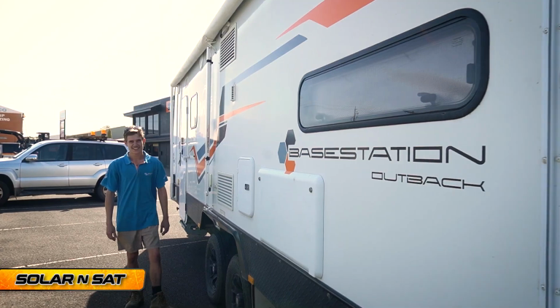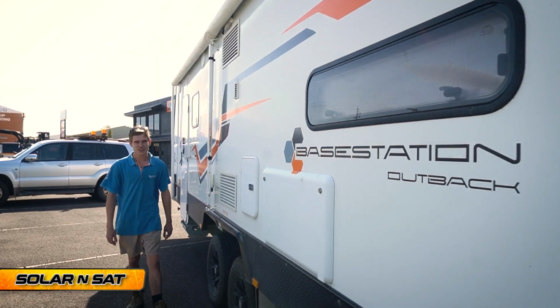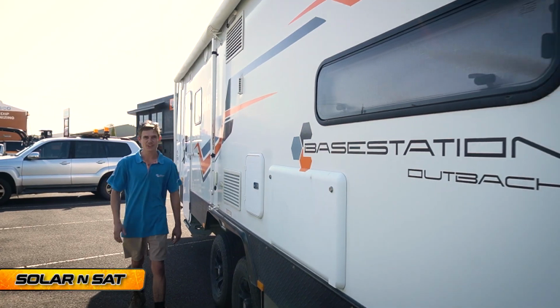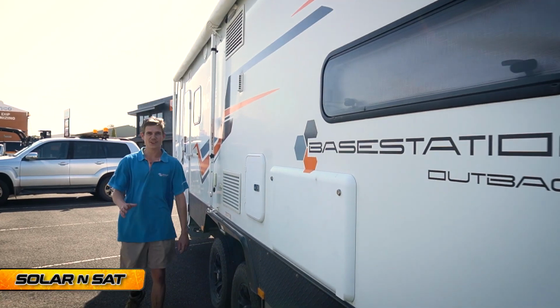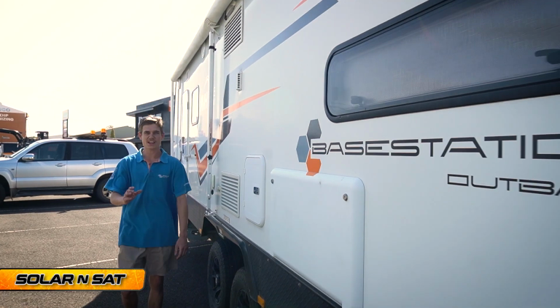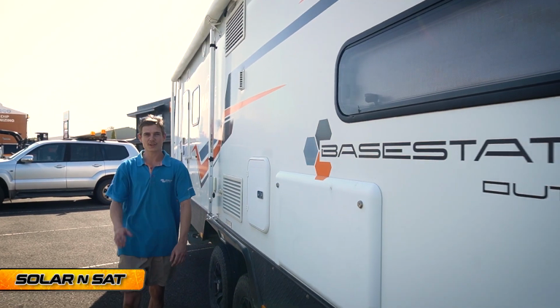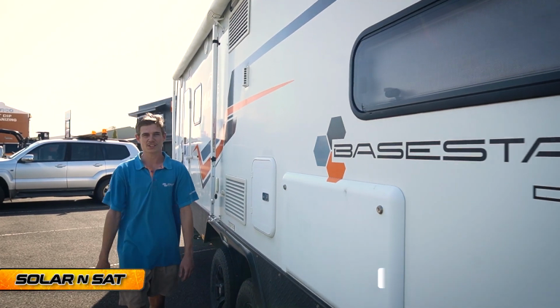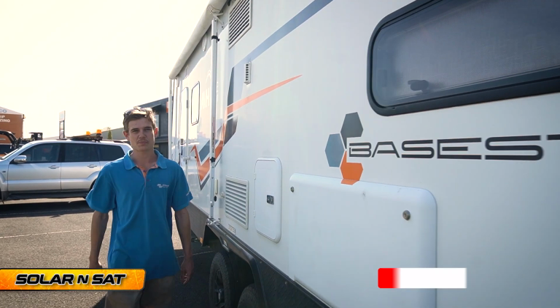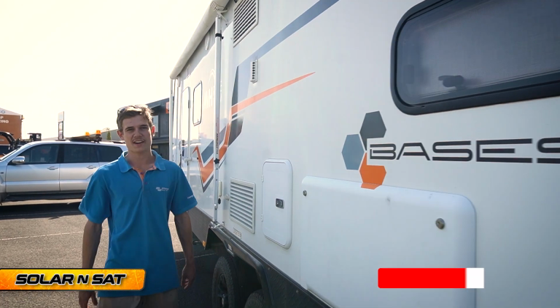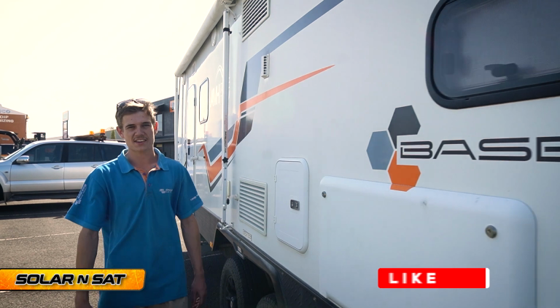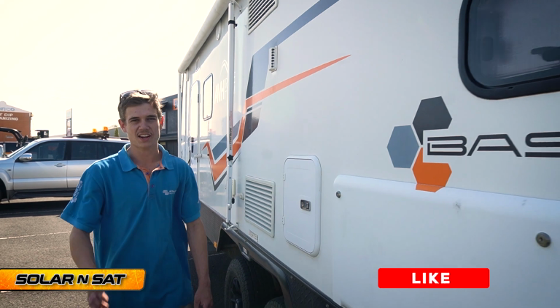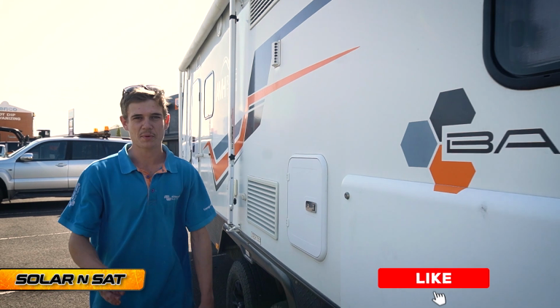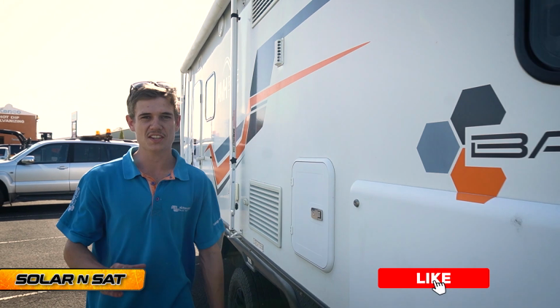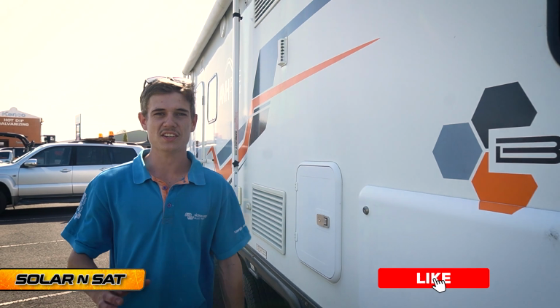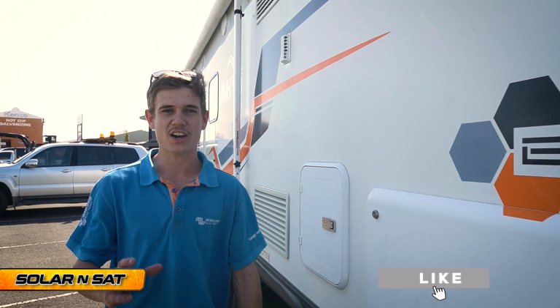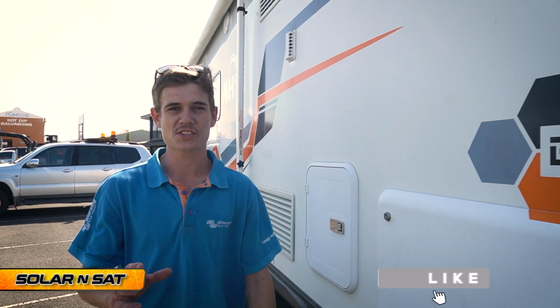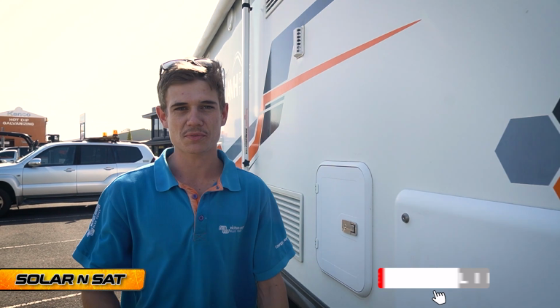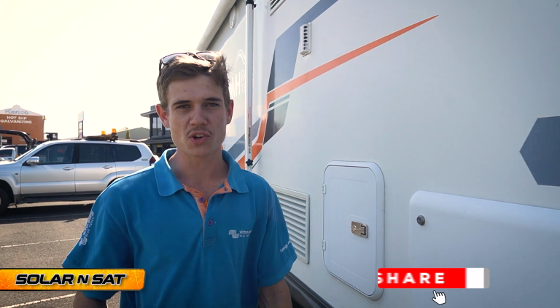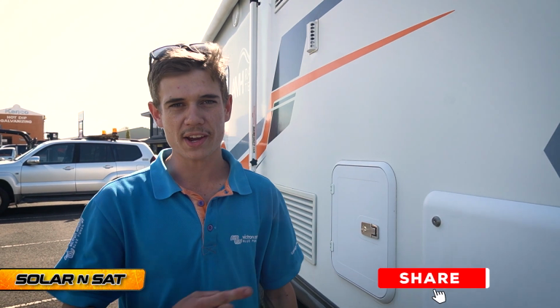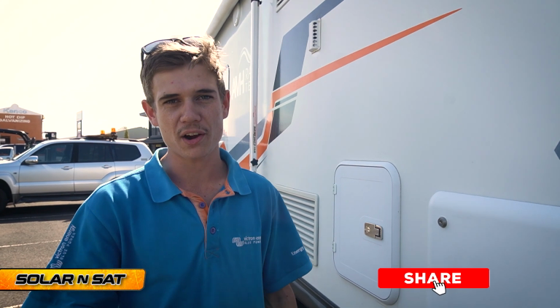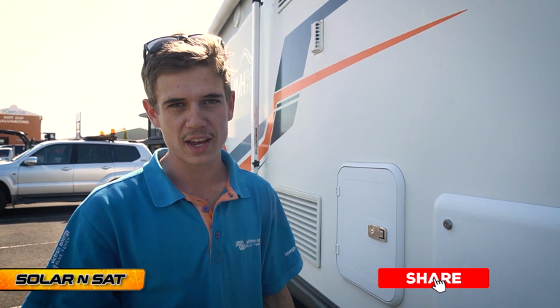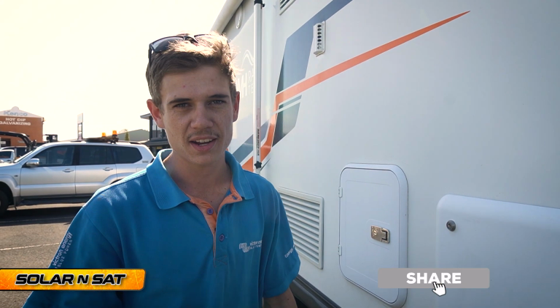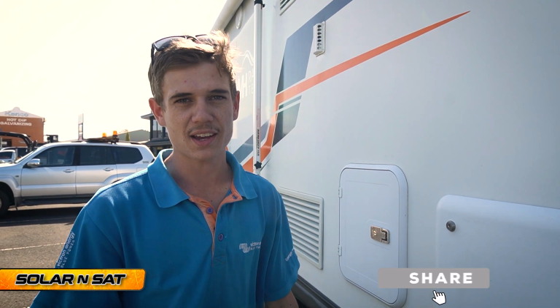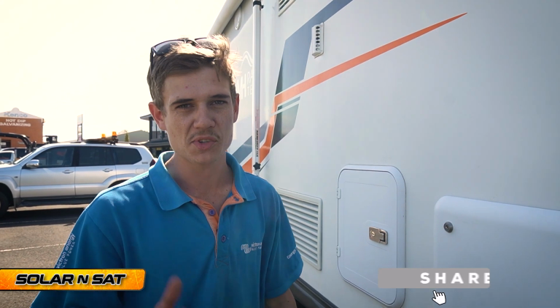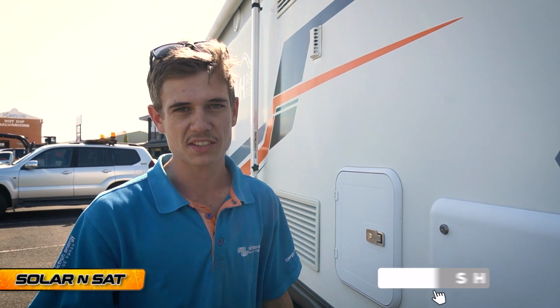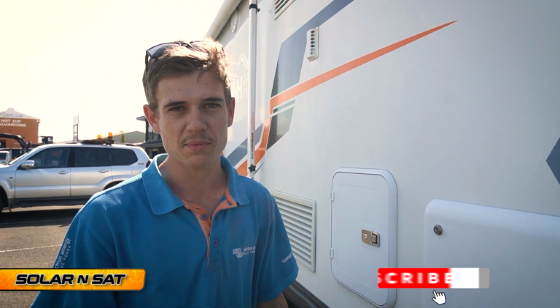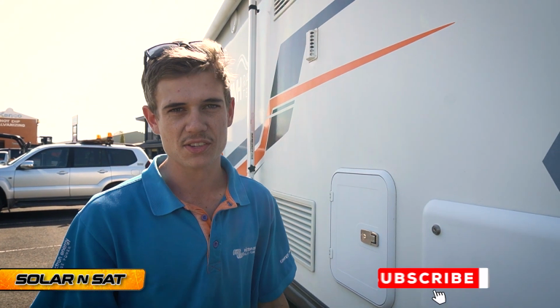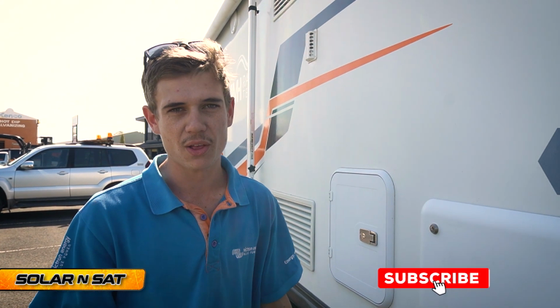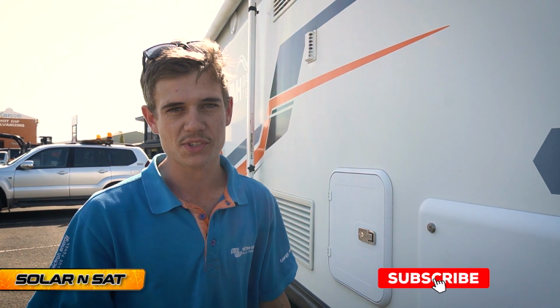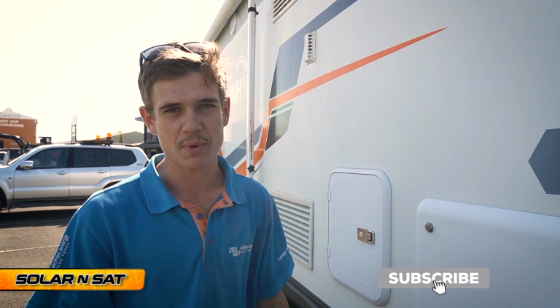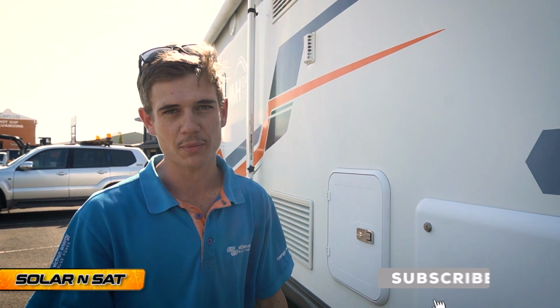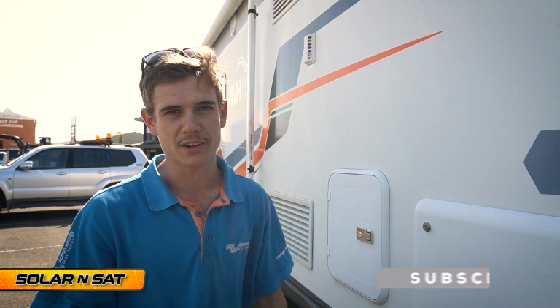If you have any questions about how to set up a DC charging system in your caravan, come and see the team down at Solar and Sat in Bundaberg.